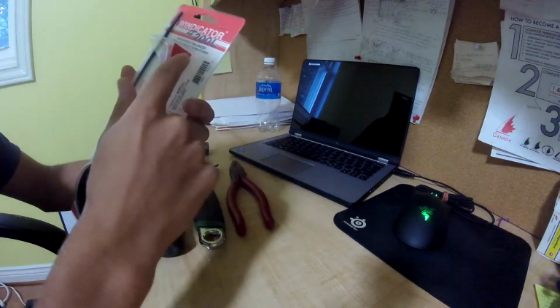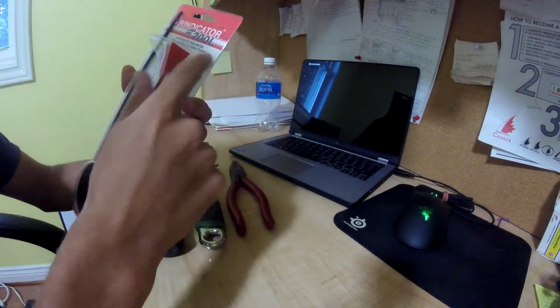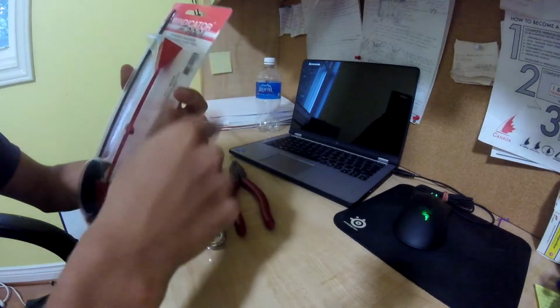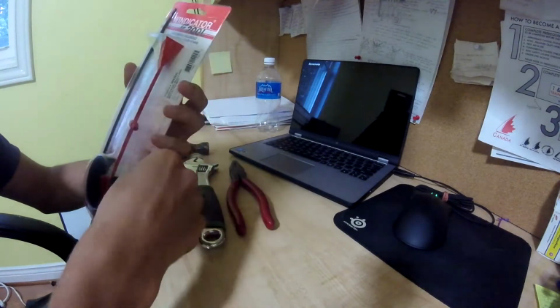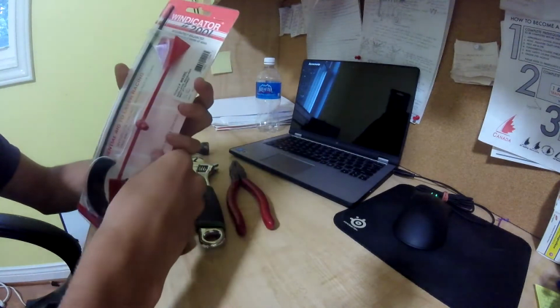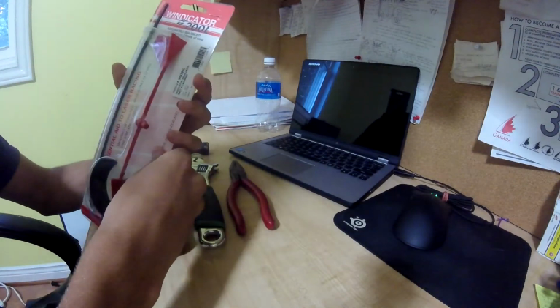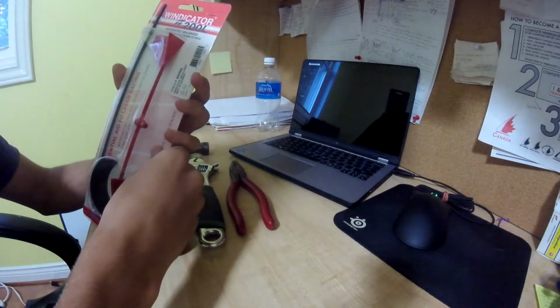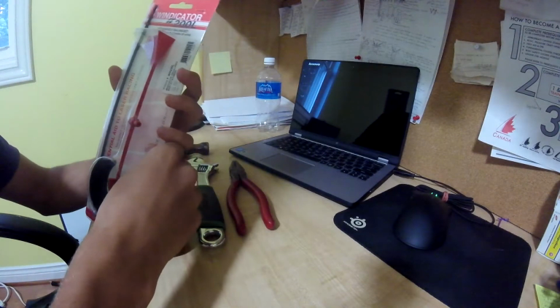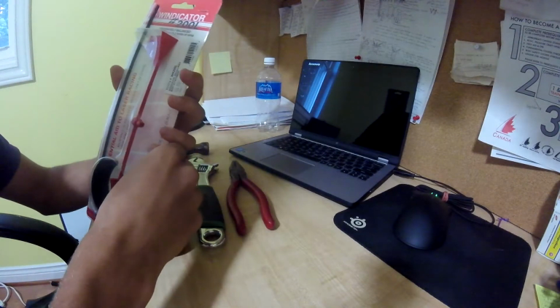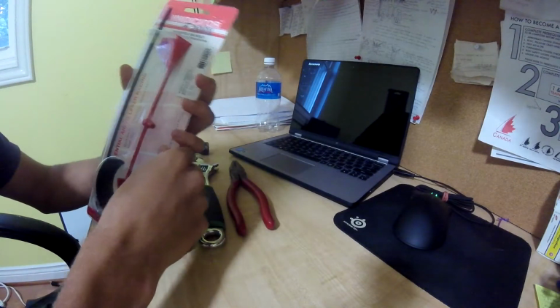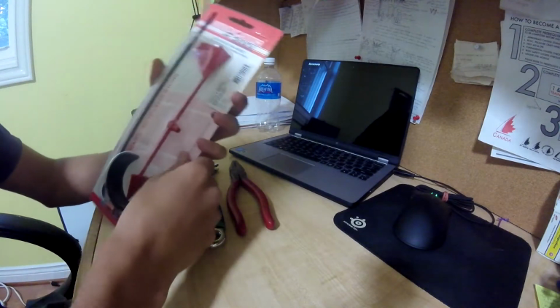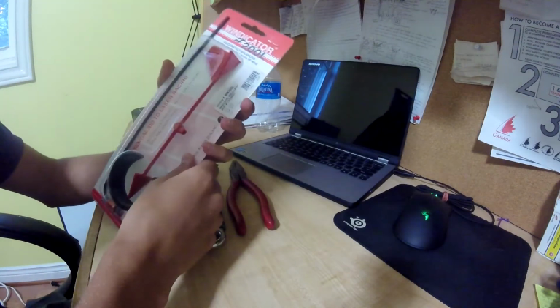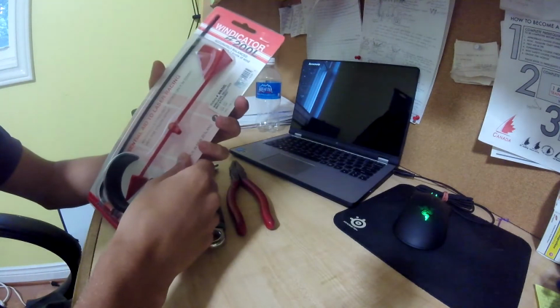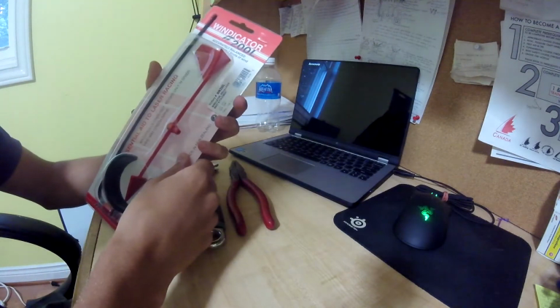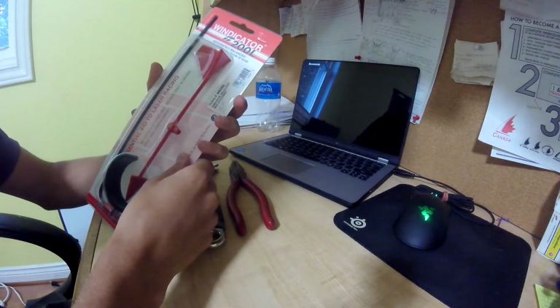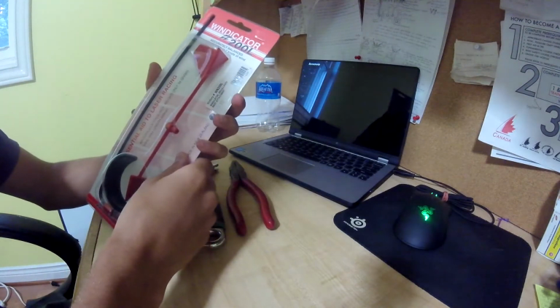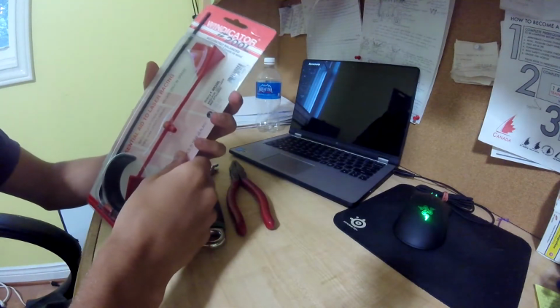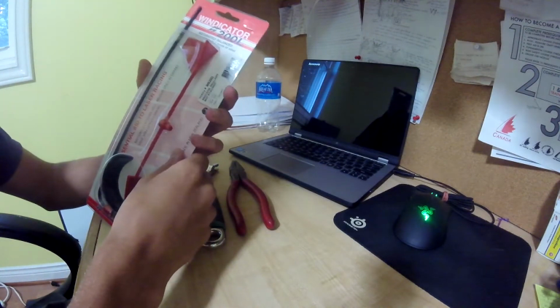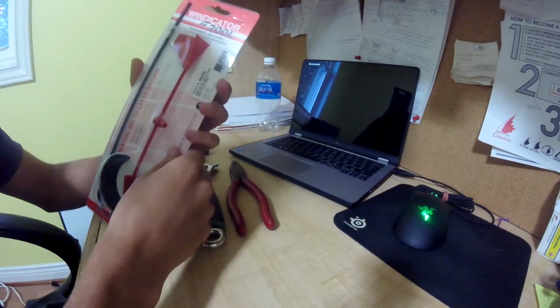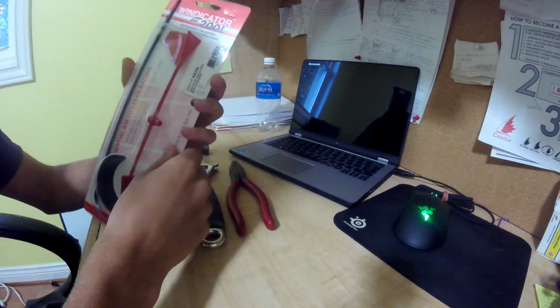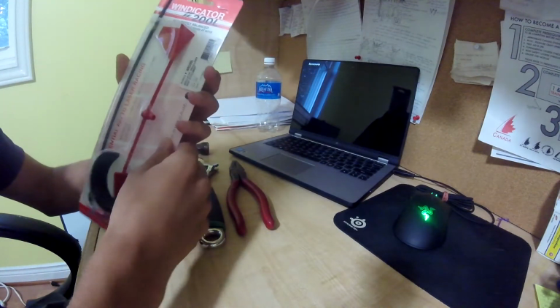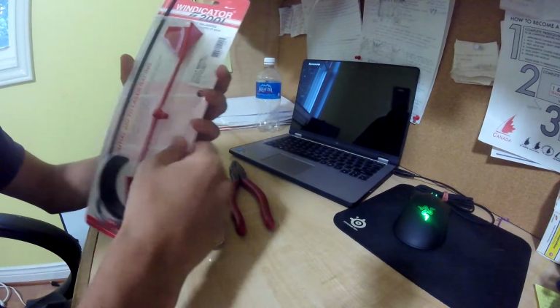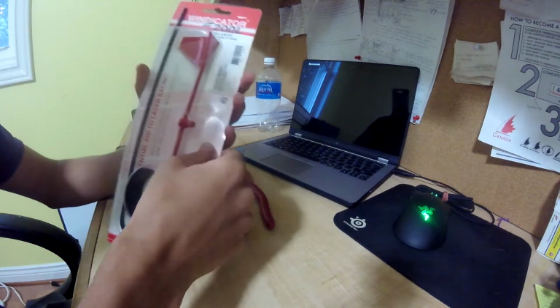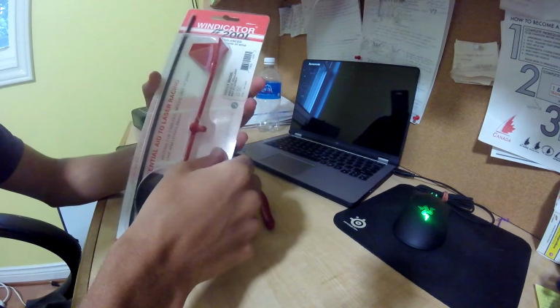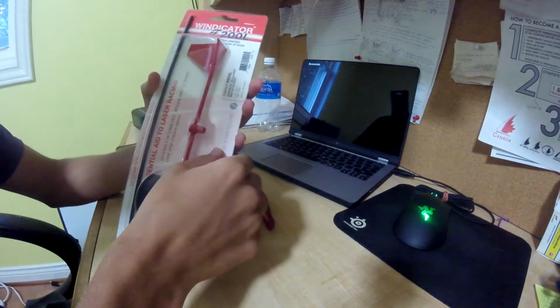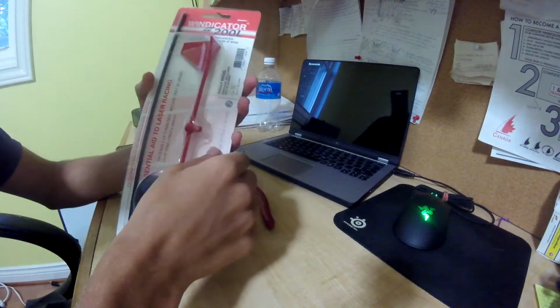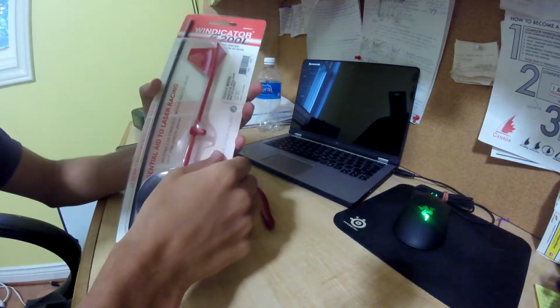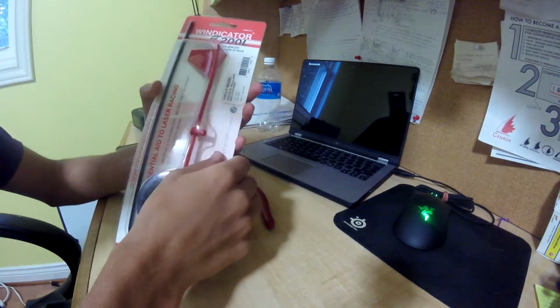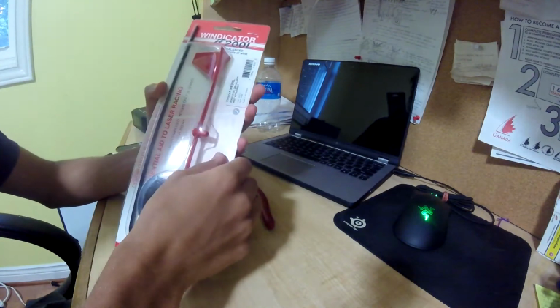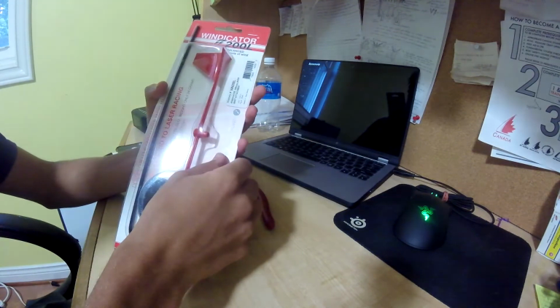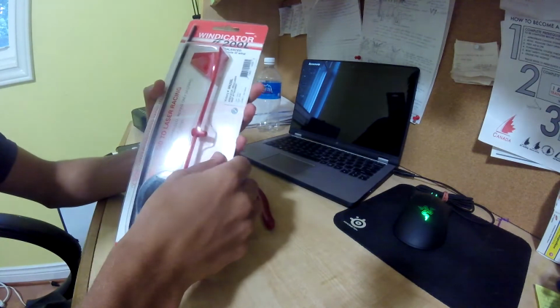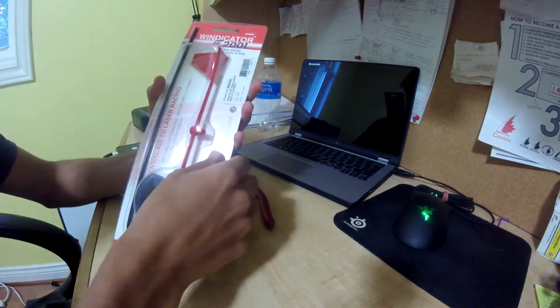As it says written up here on the top, it is accurately balanced and 100% accurate in even 2 knots of wind.